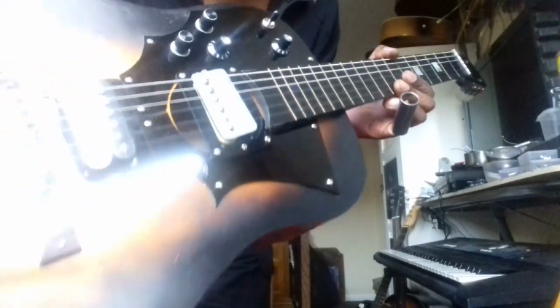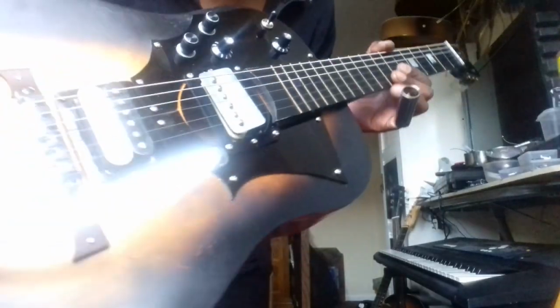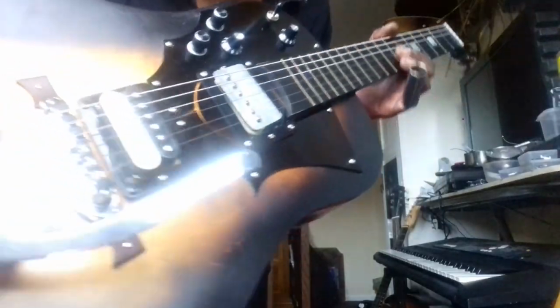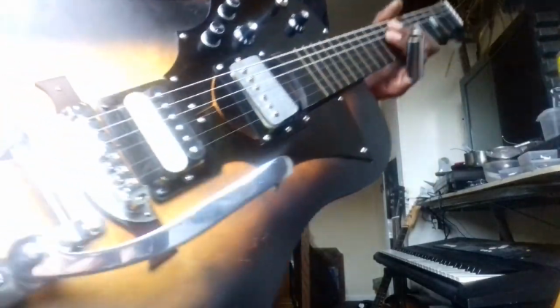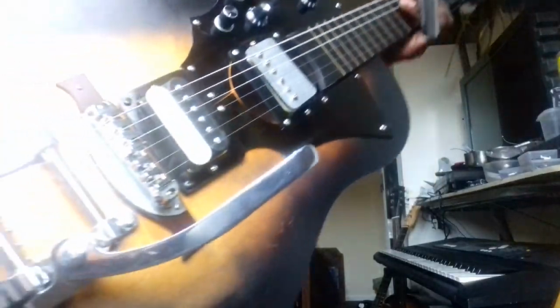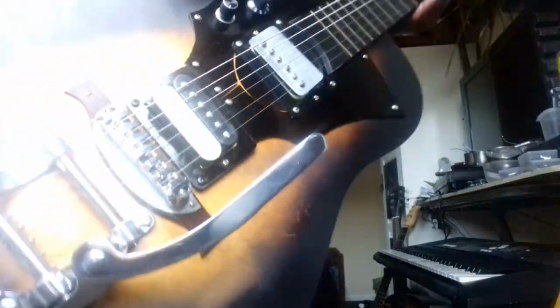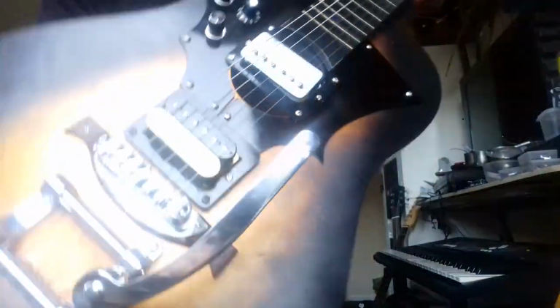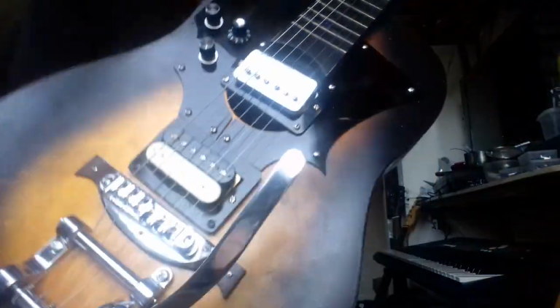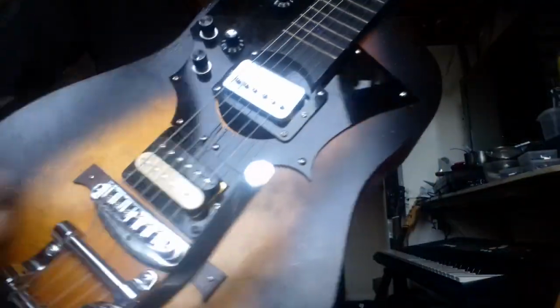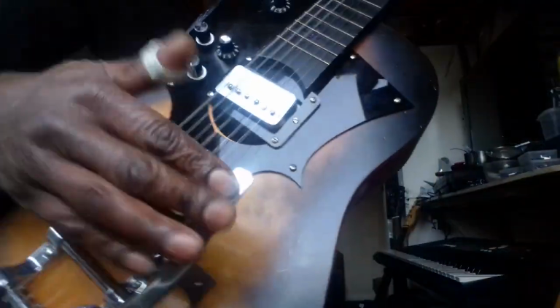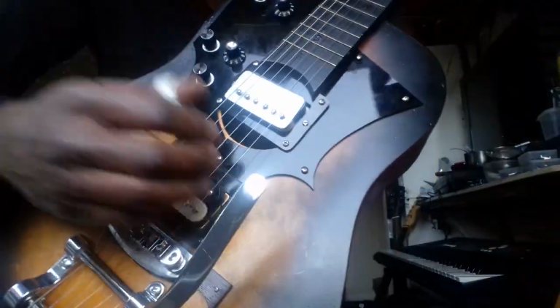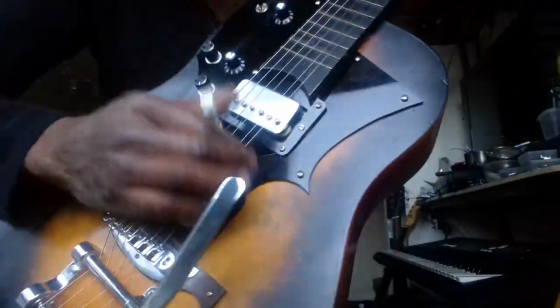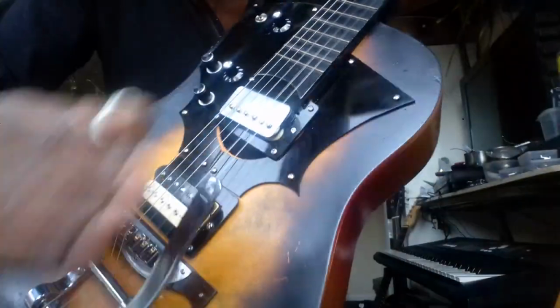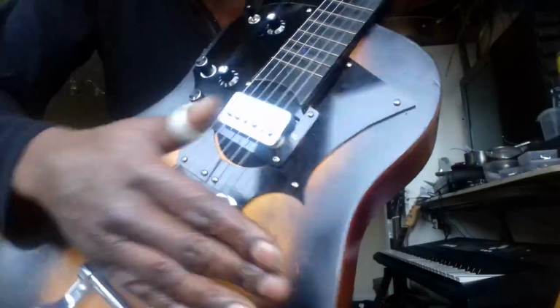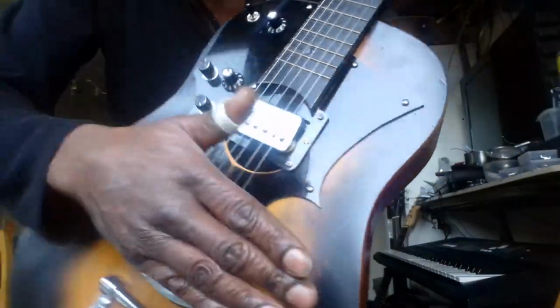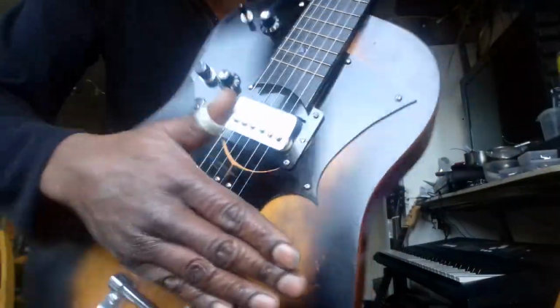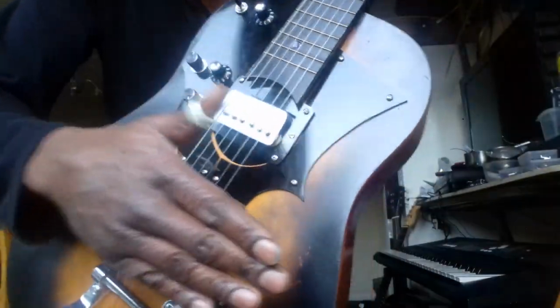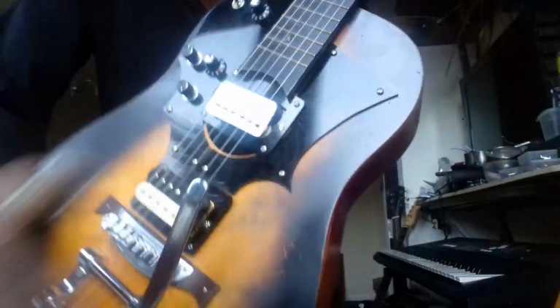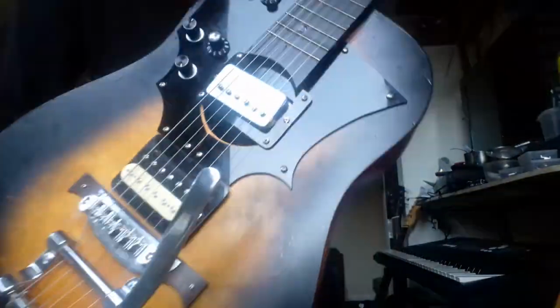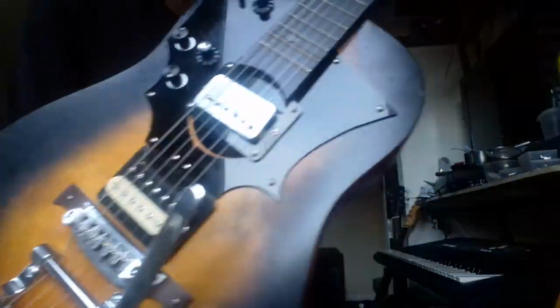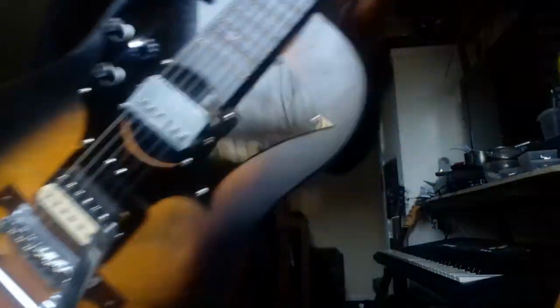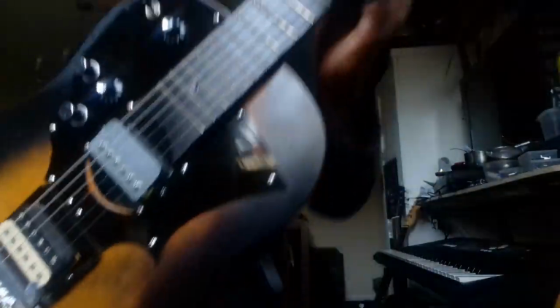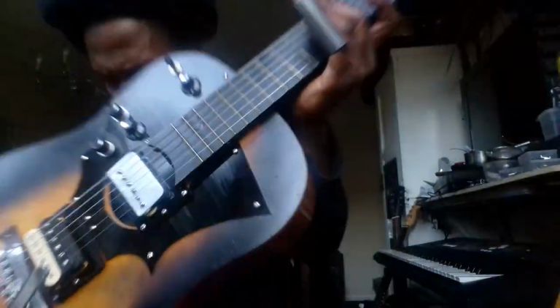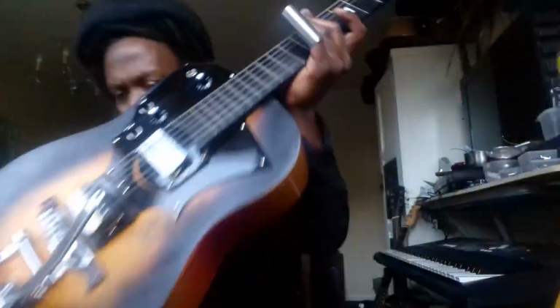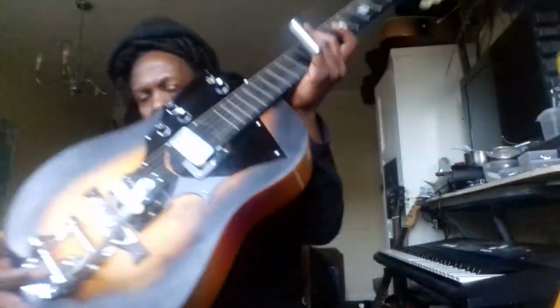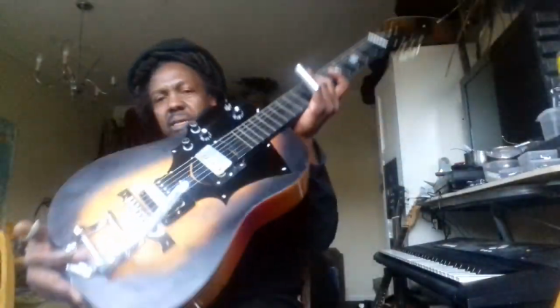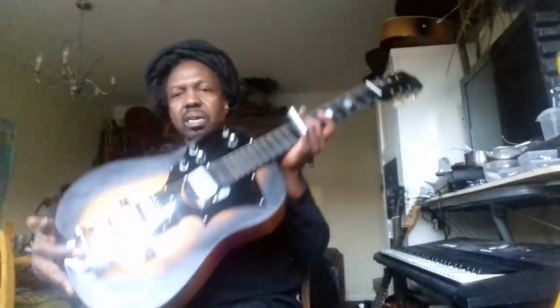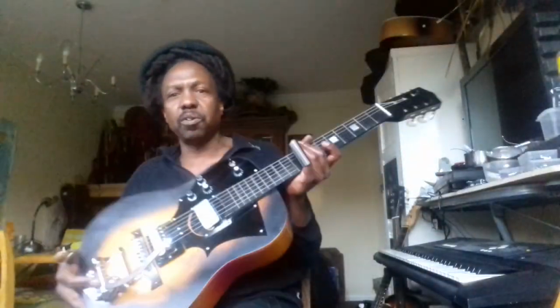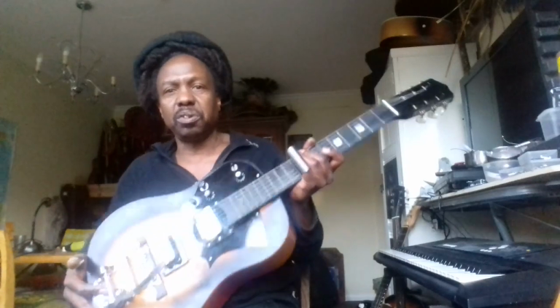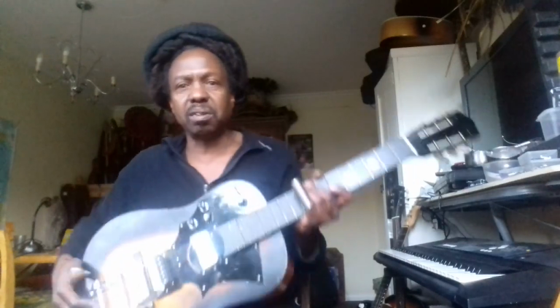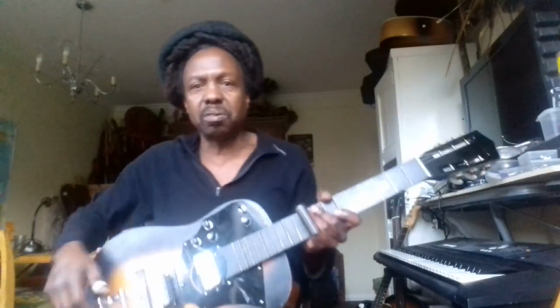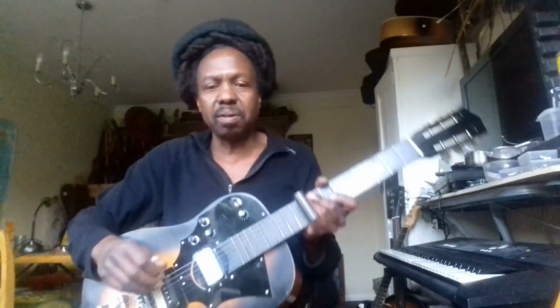Got a Bigsby tremolo. Taking it for a test drive.